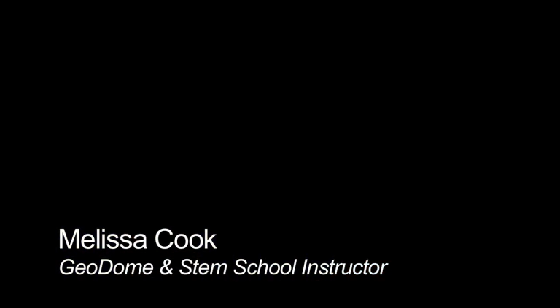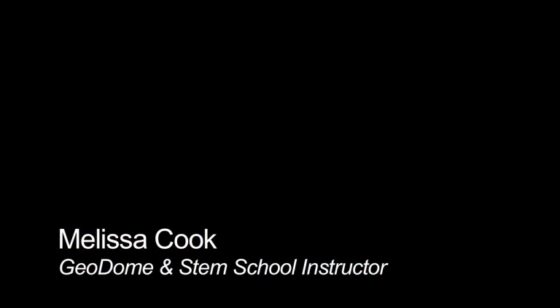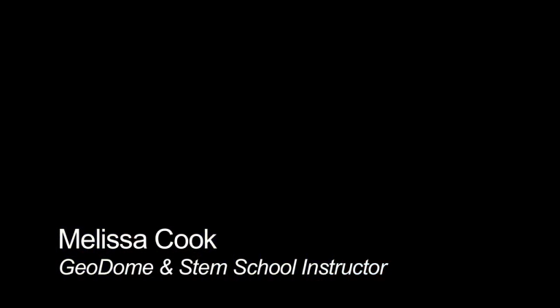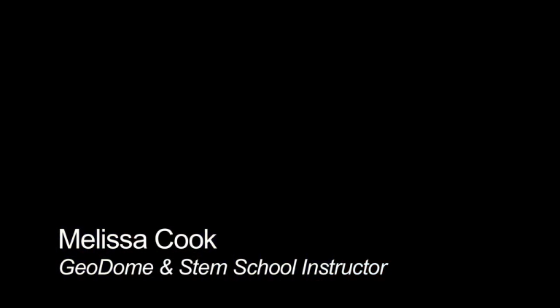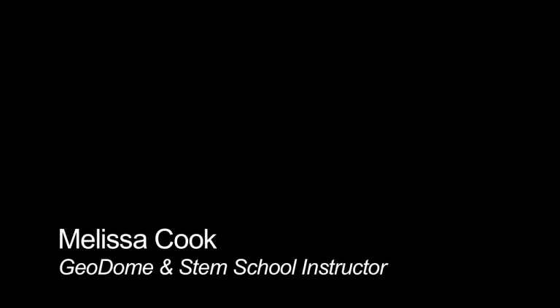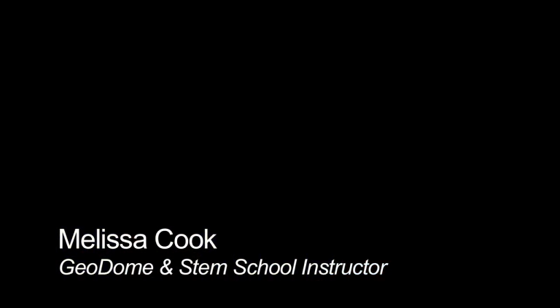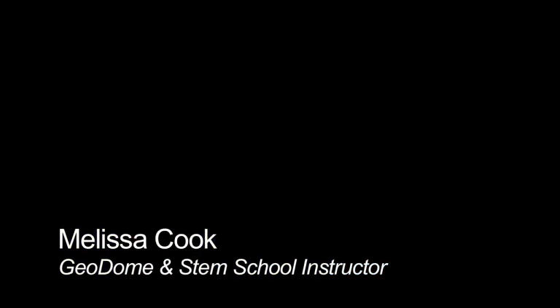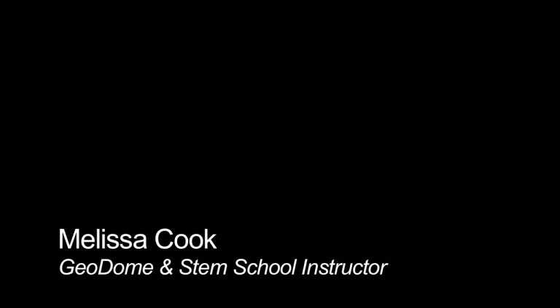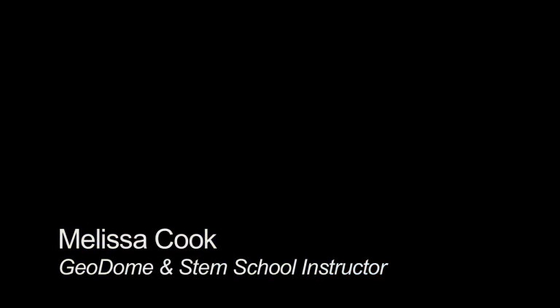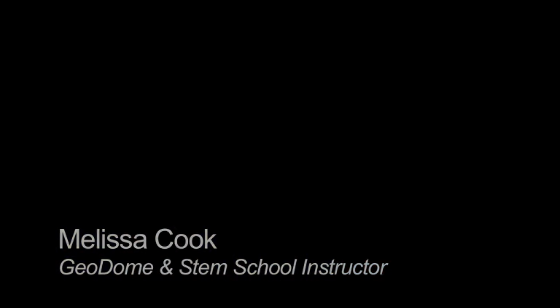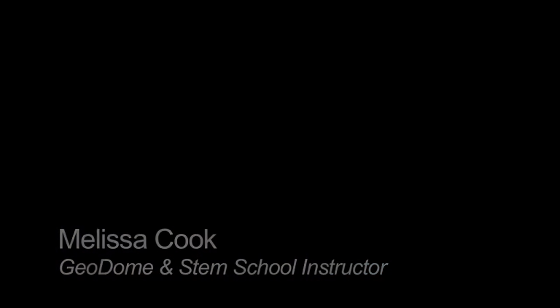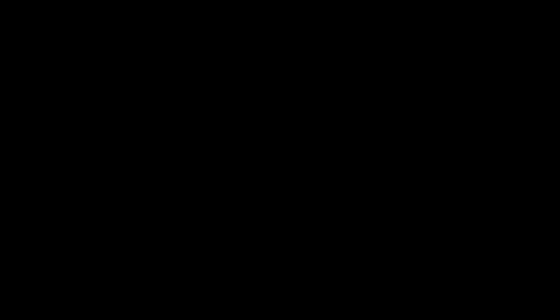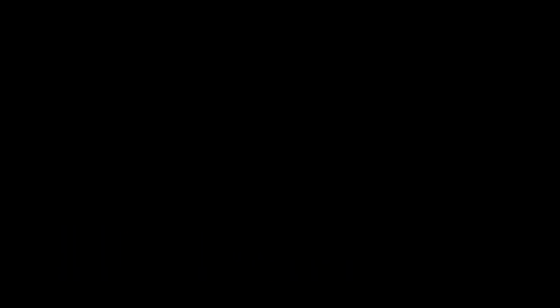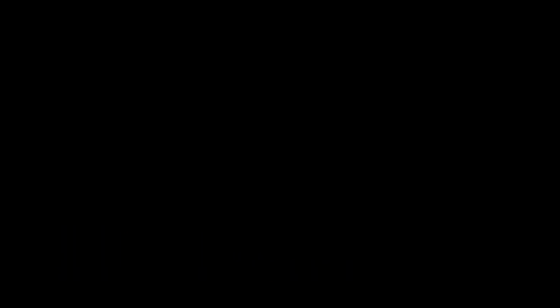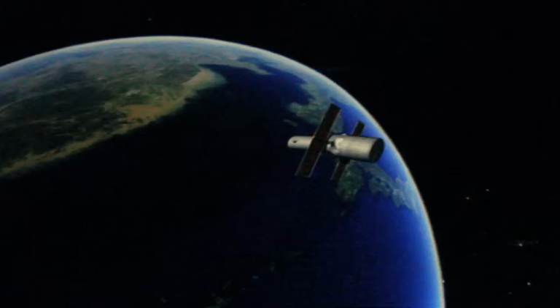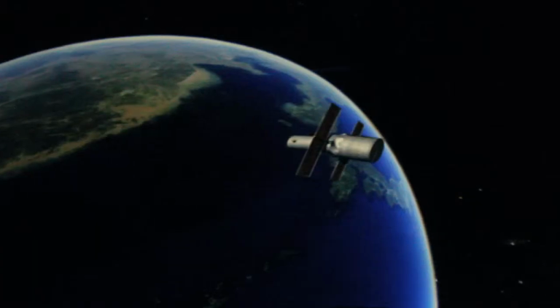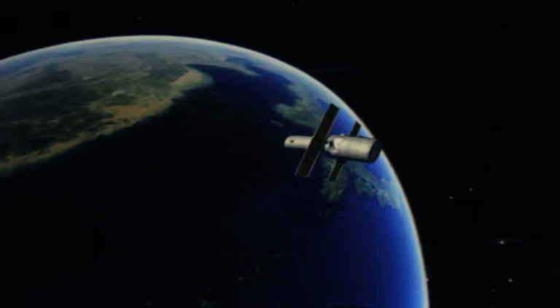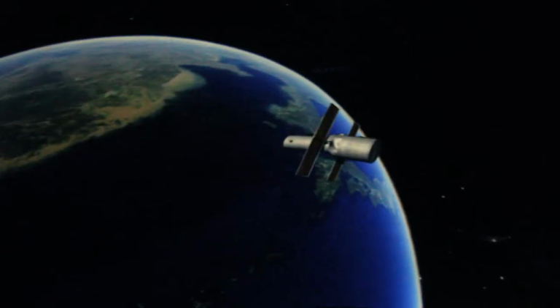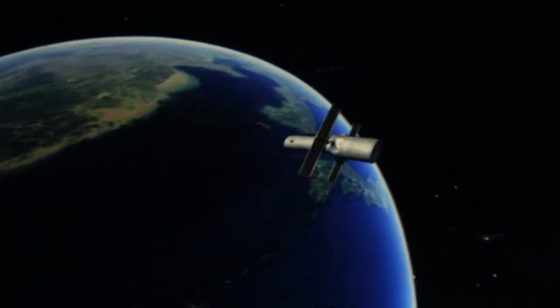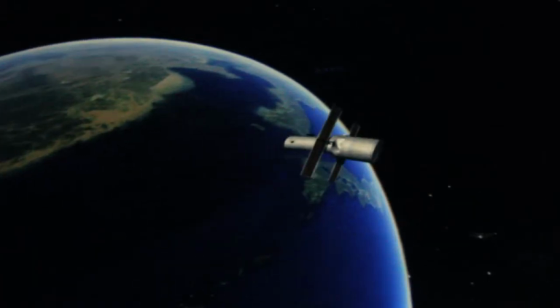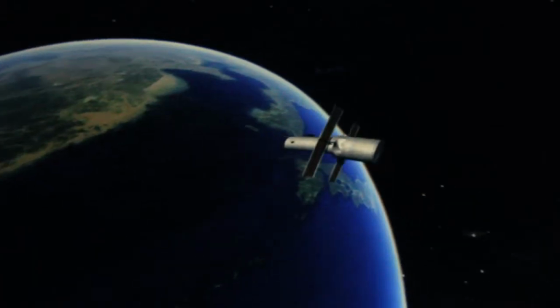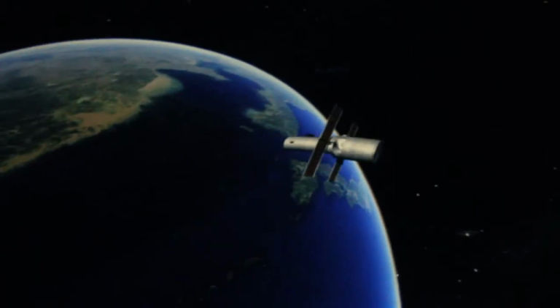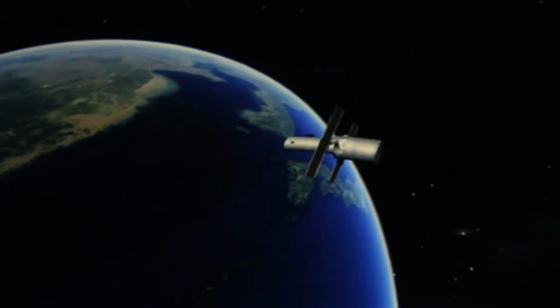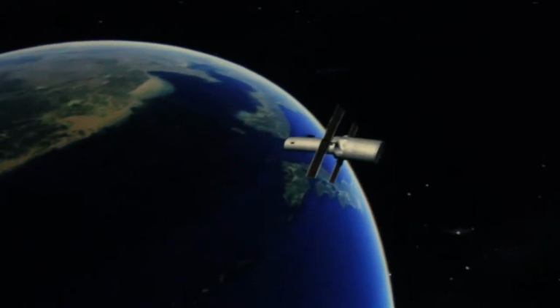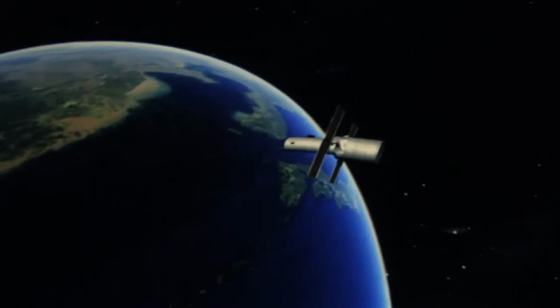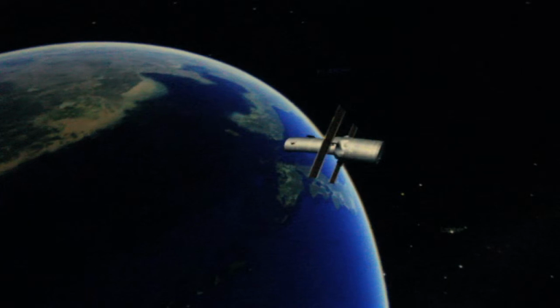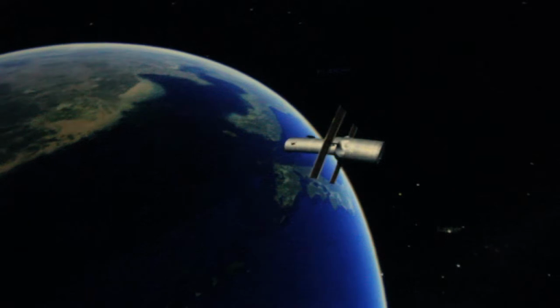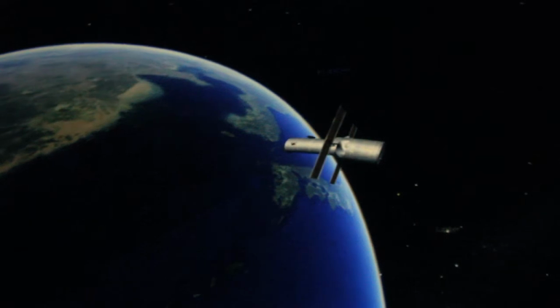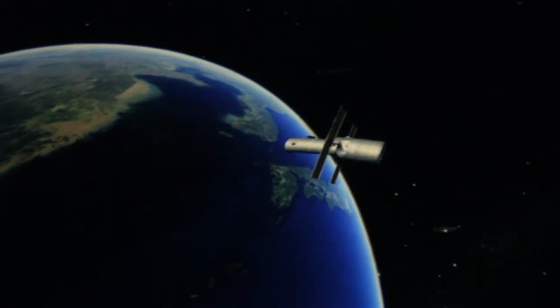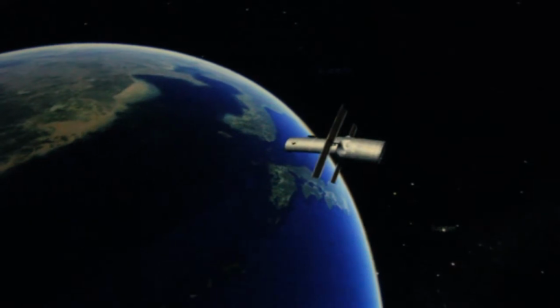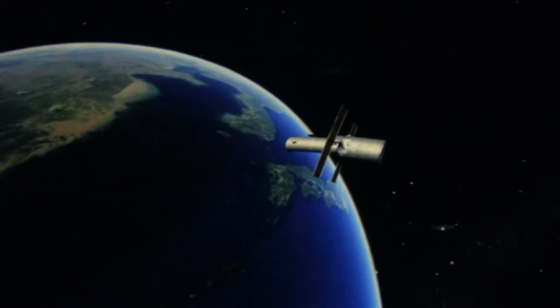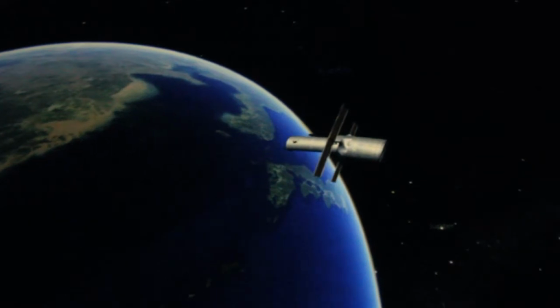The earth is right in the middle of it, right? Mercury — too hot.